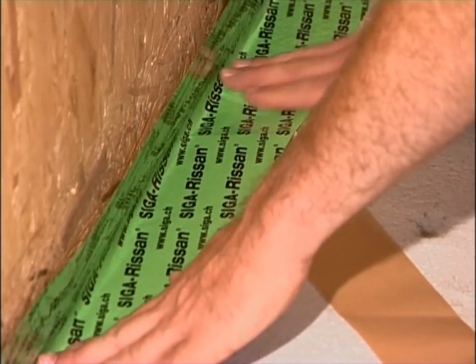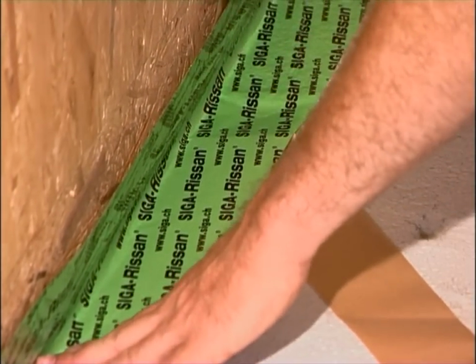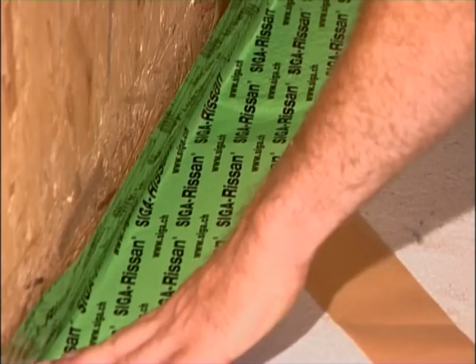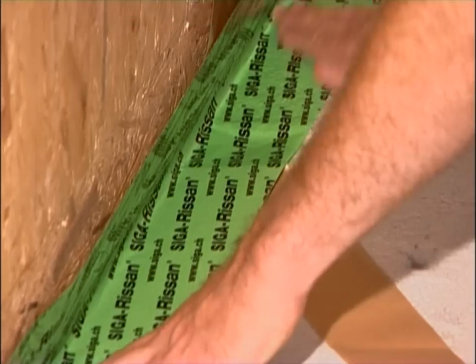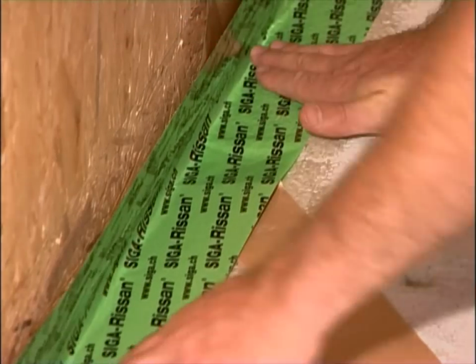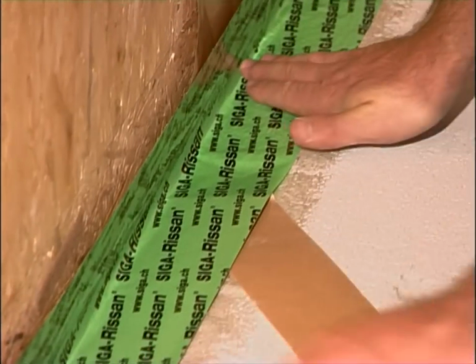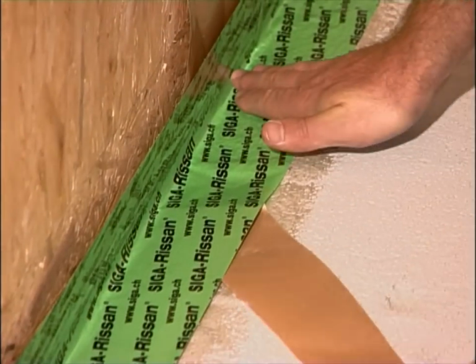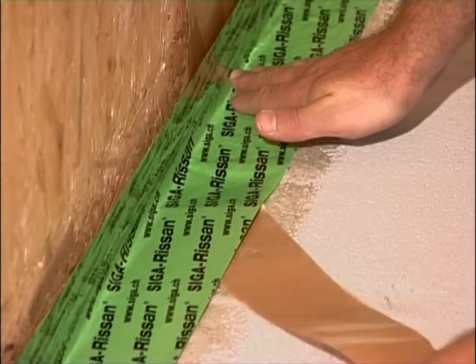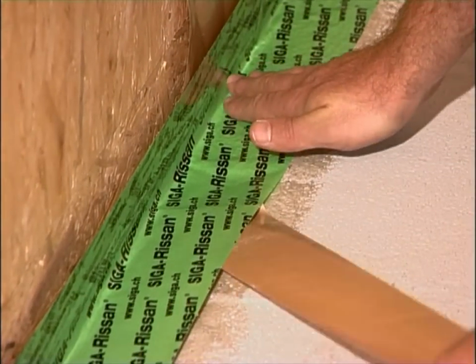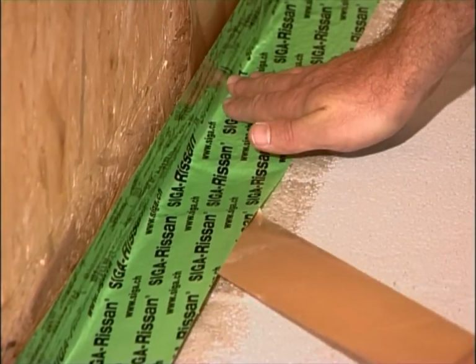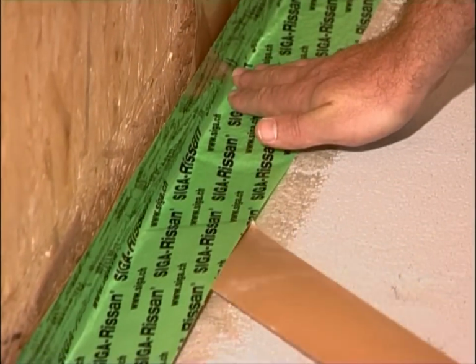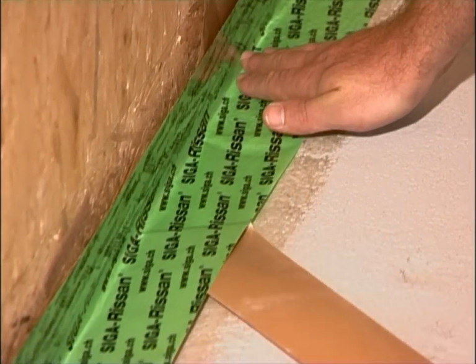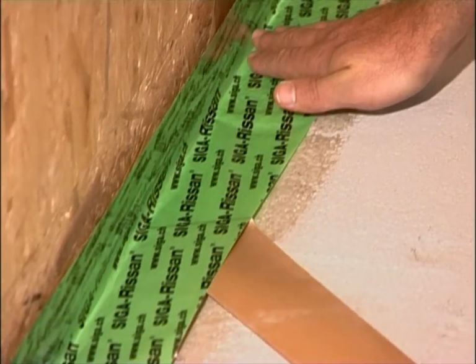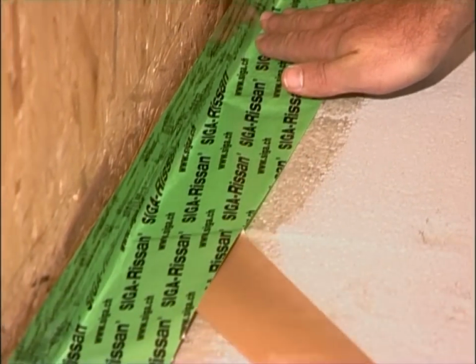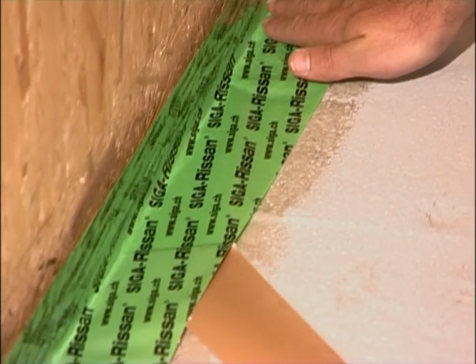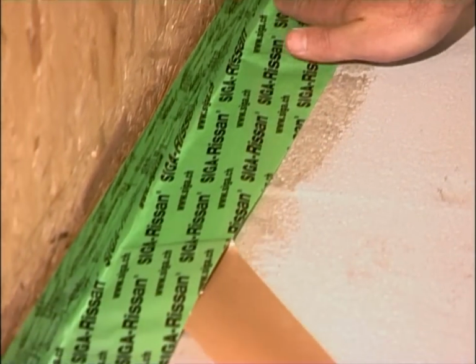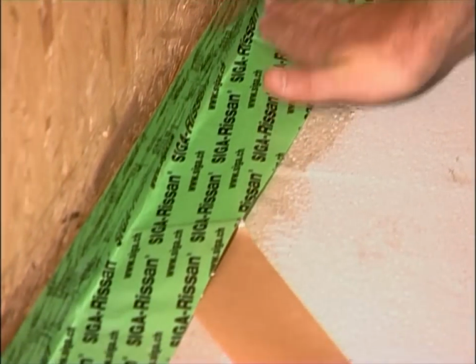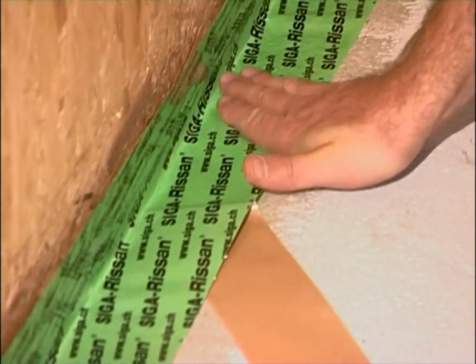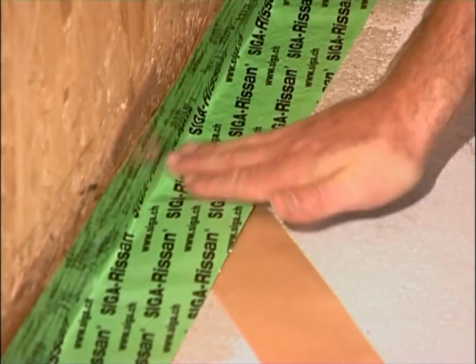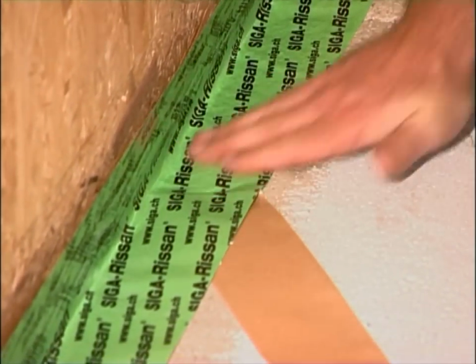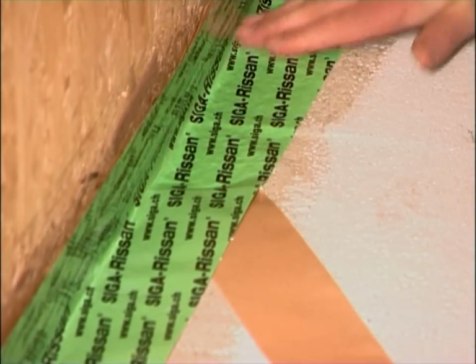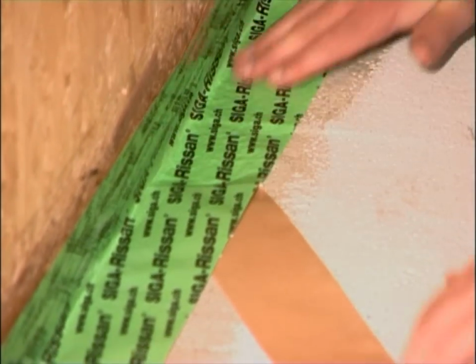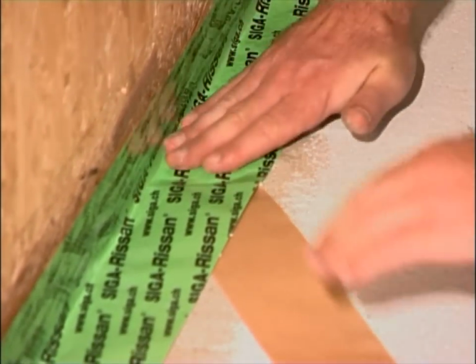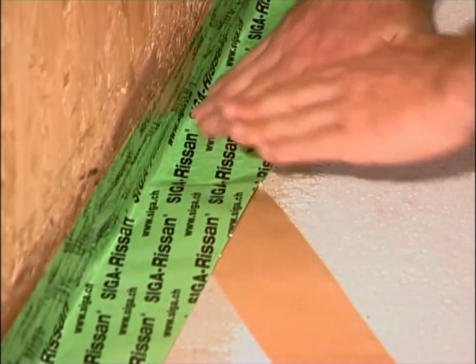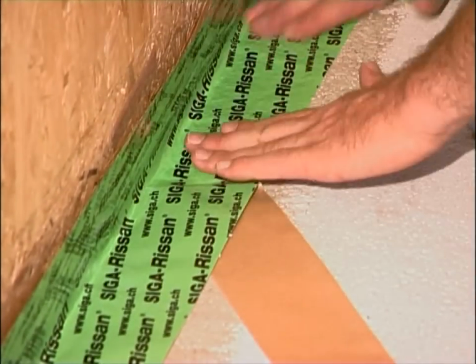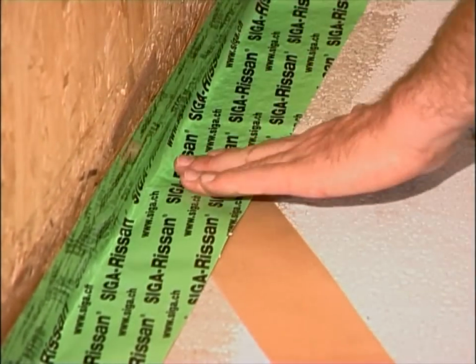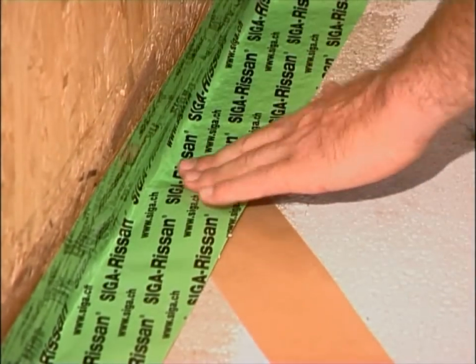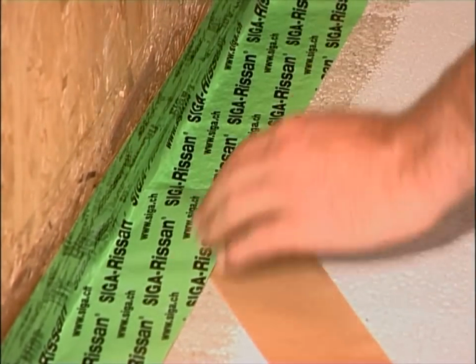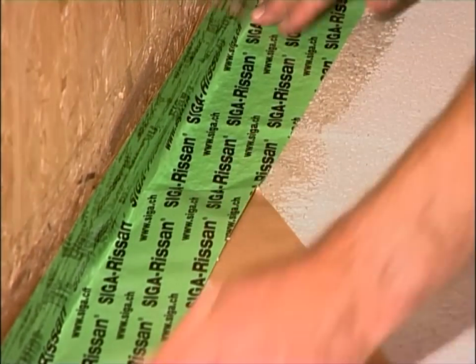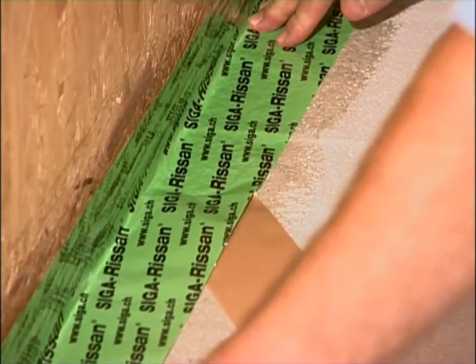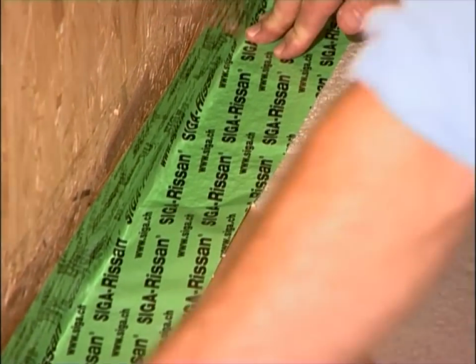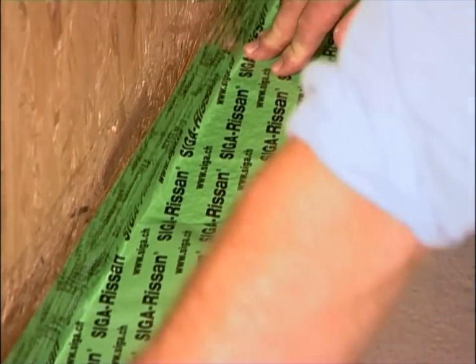Press Risan on firmly. Sufficient Risan has to stick on the concrete or the boards.